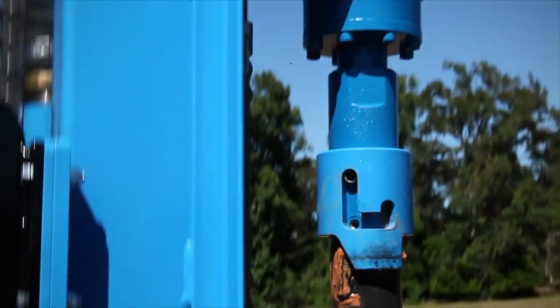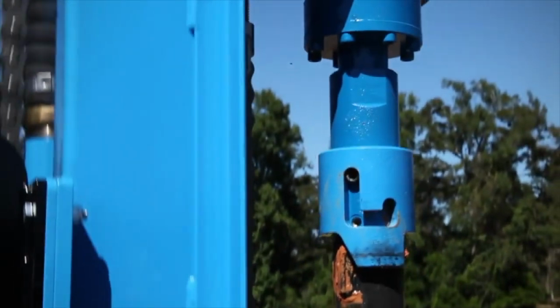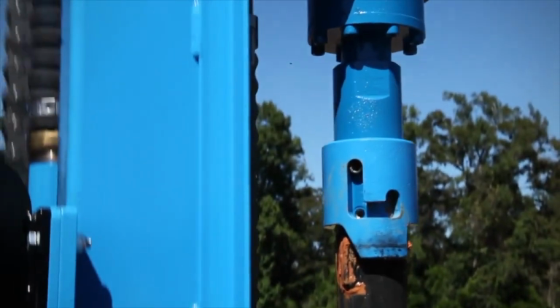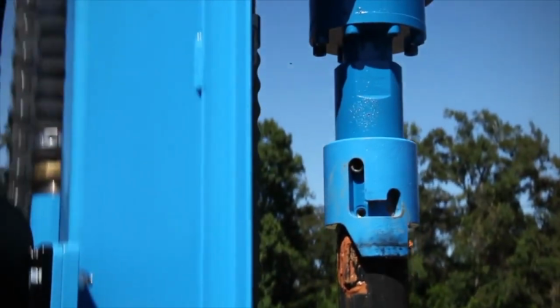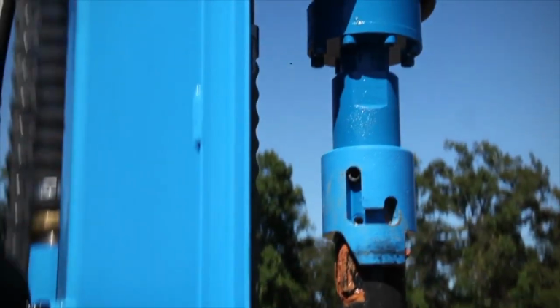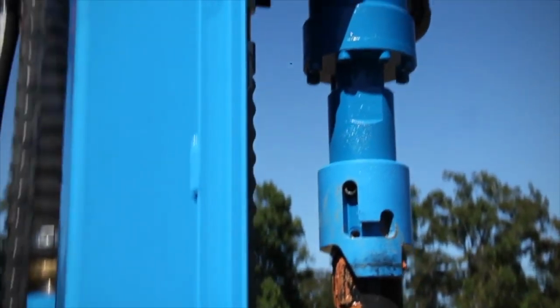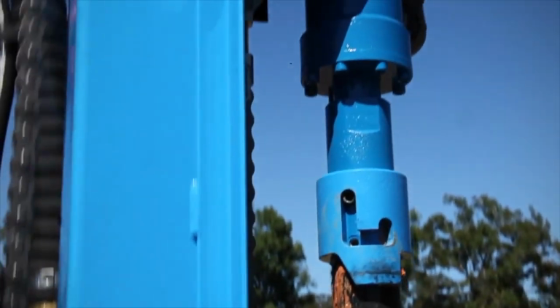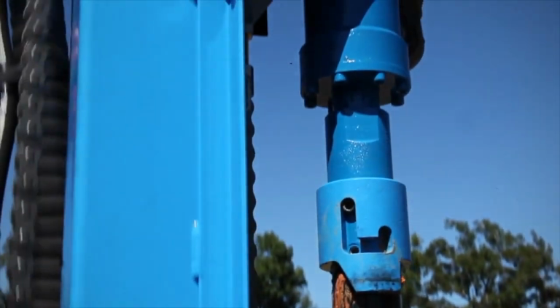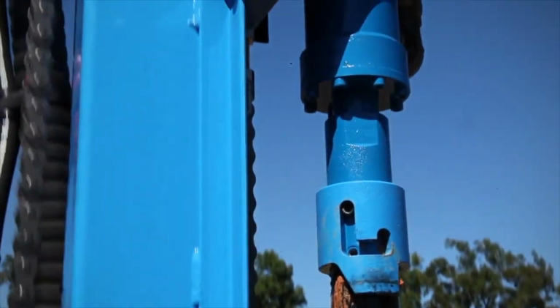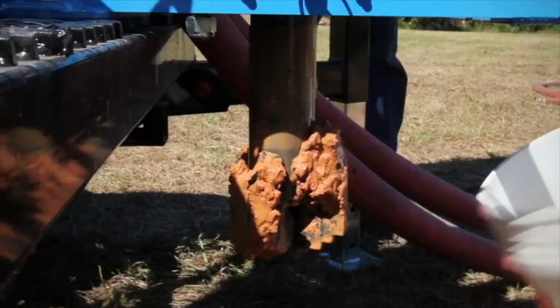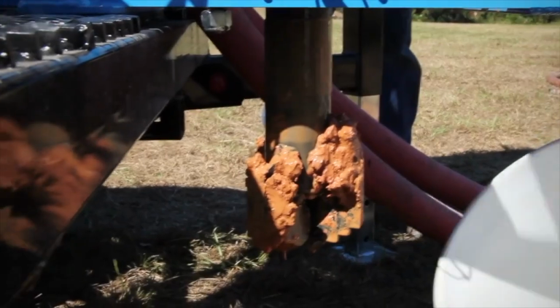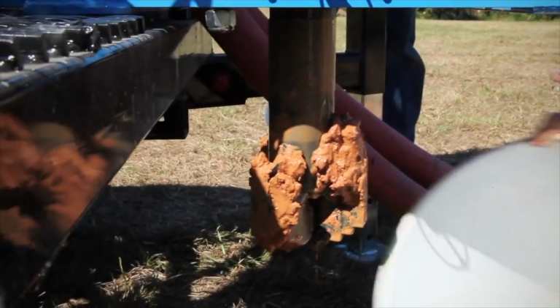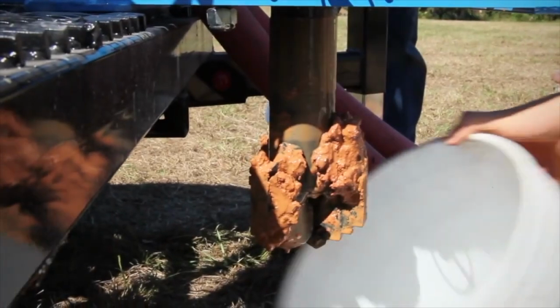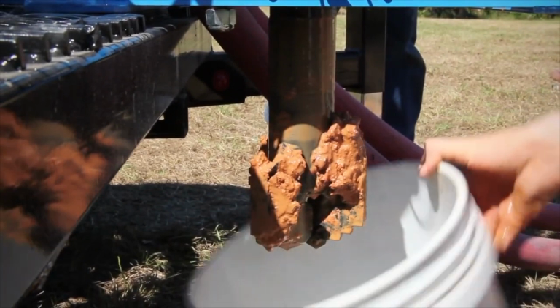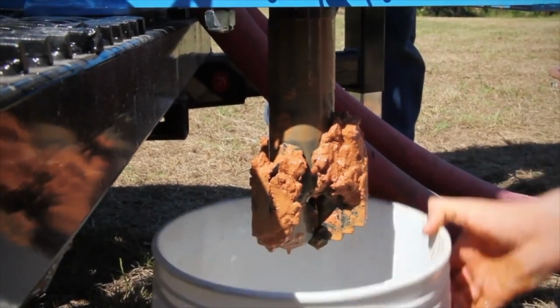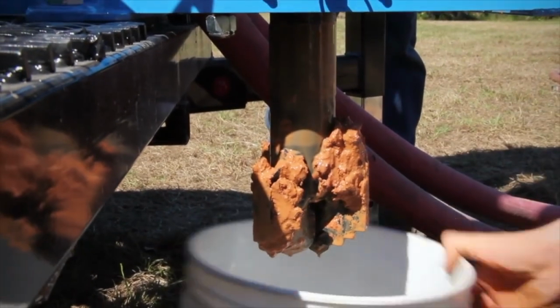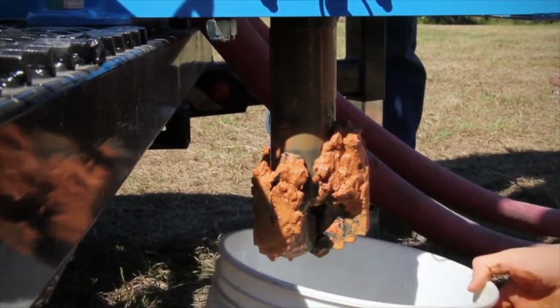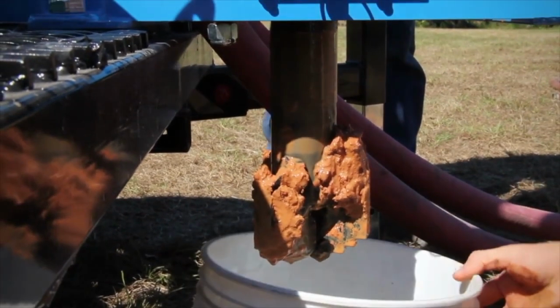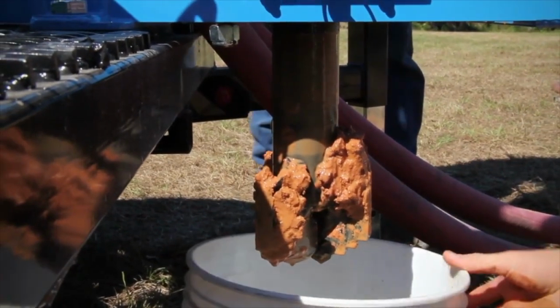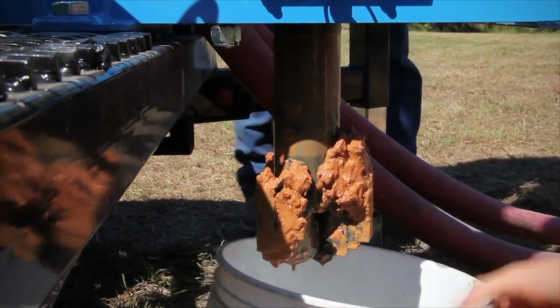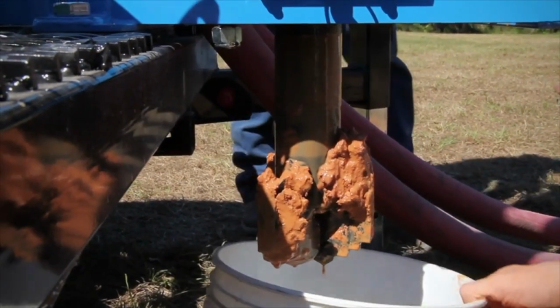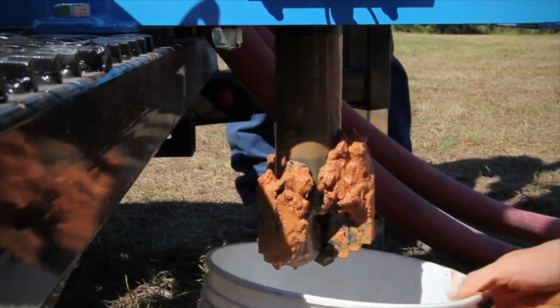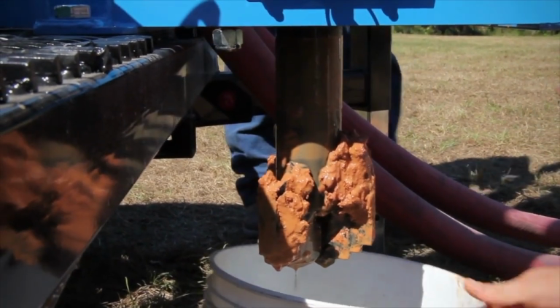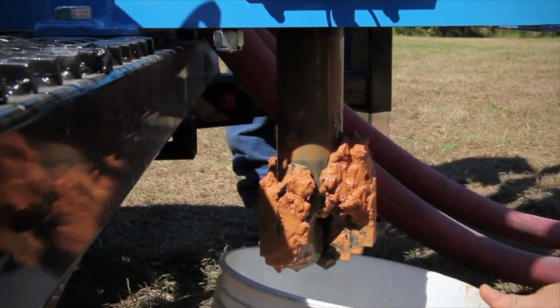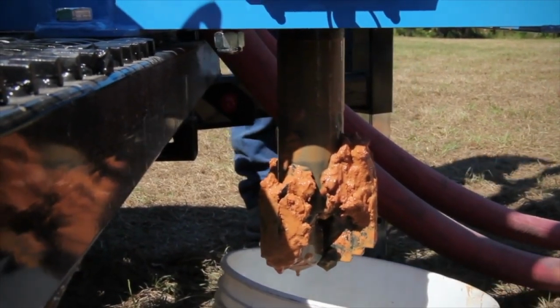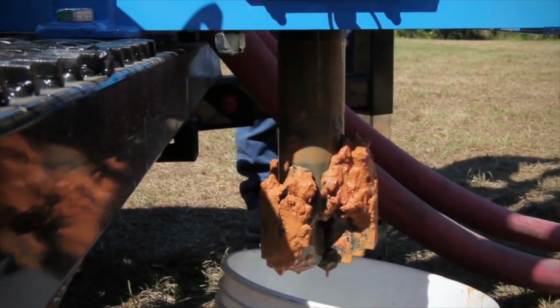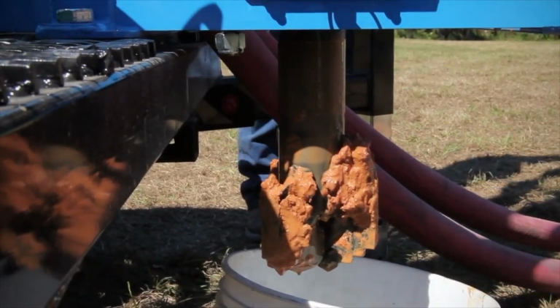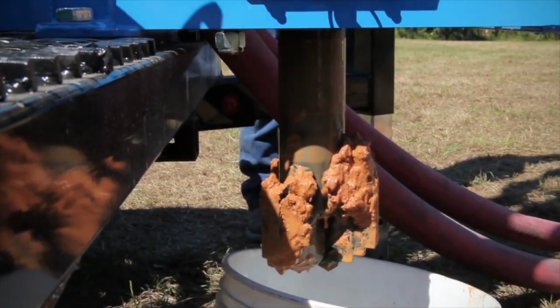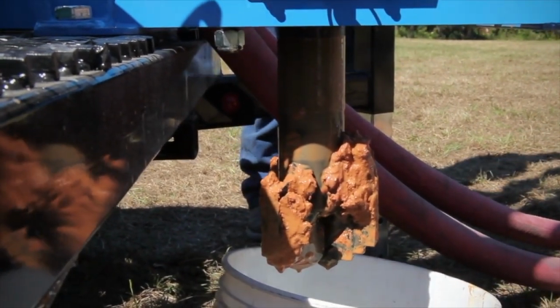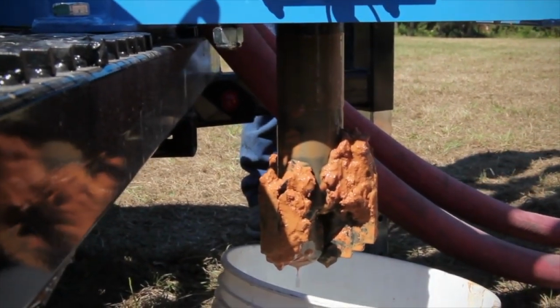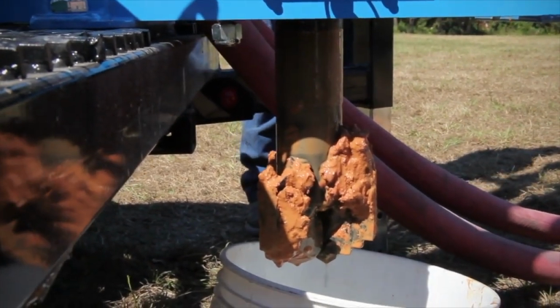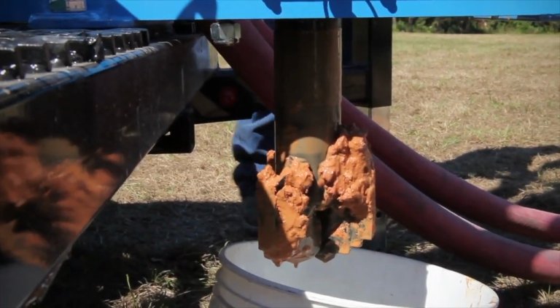Place a cover over the borehole to protect it from falling objects until the casing is ready to be placed.